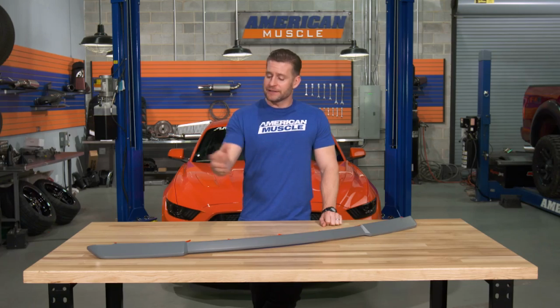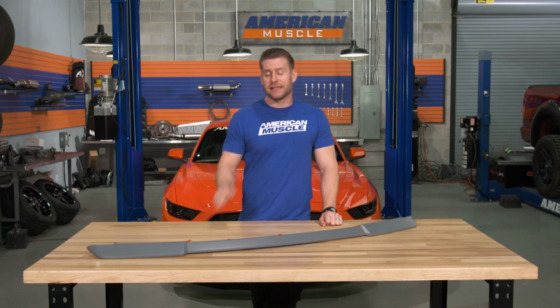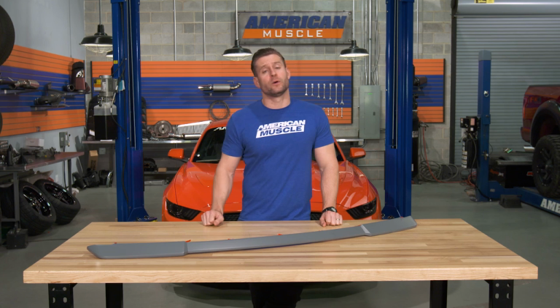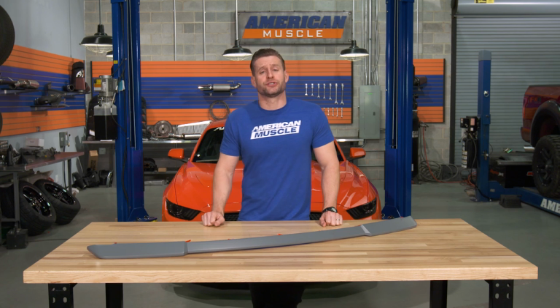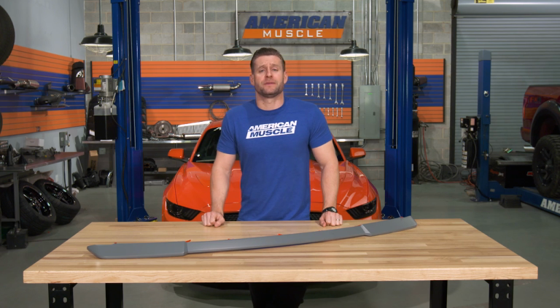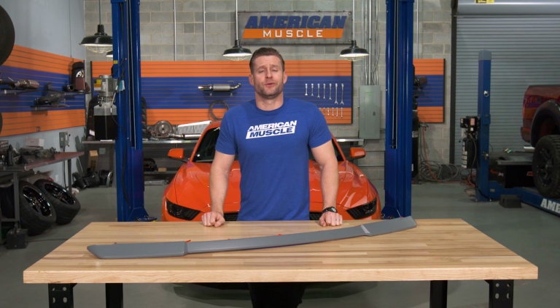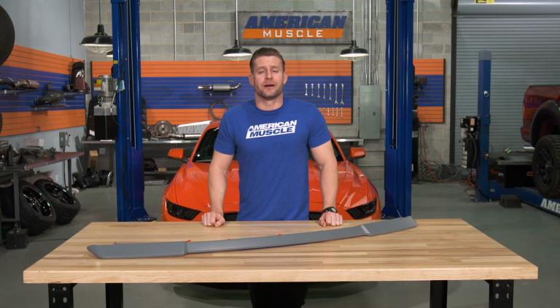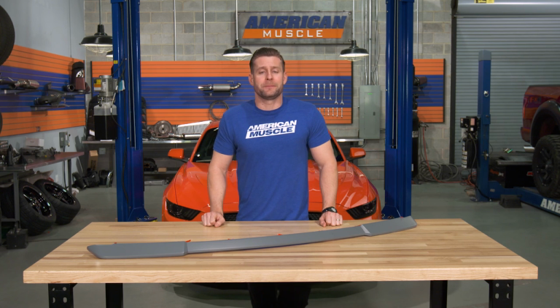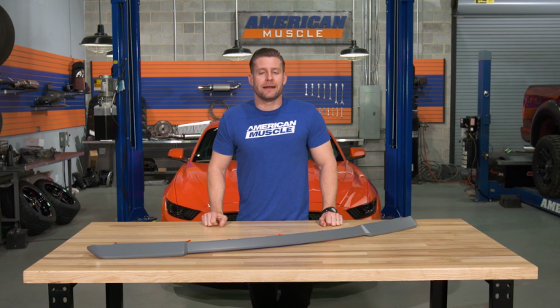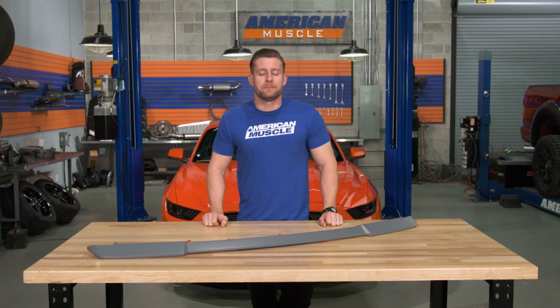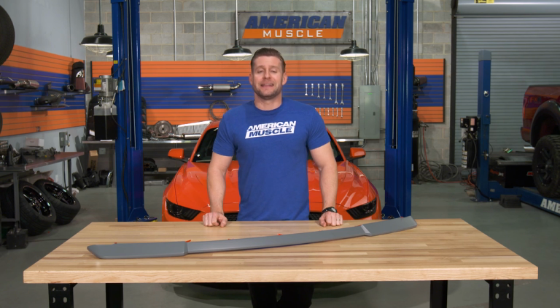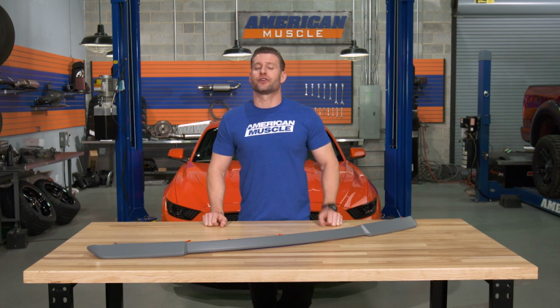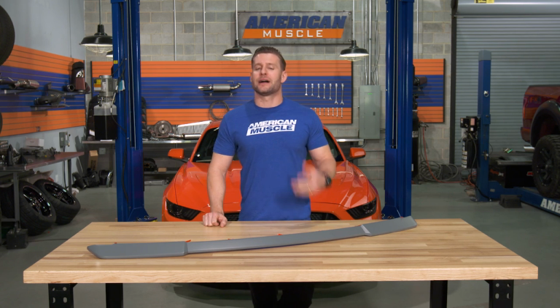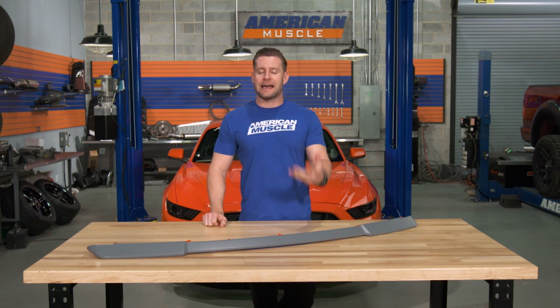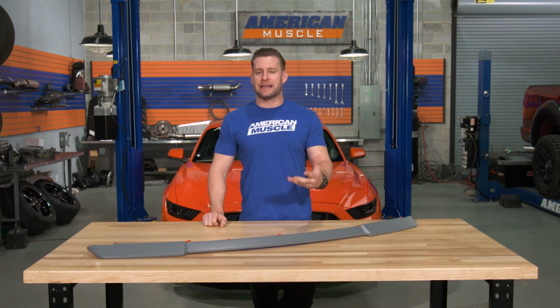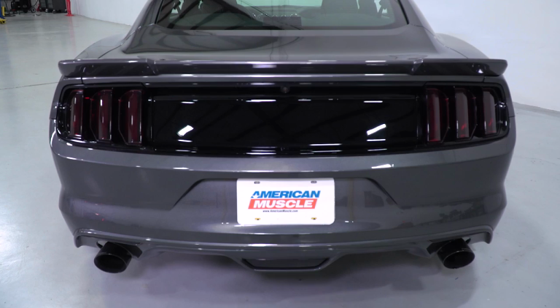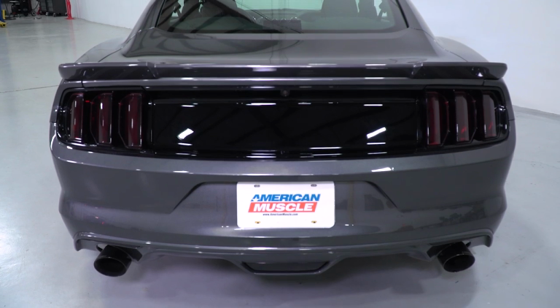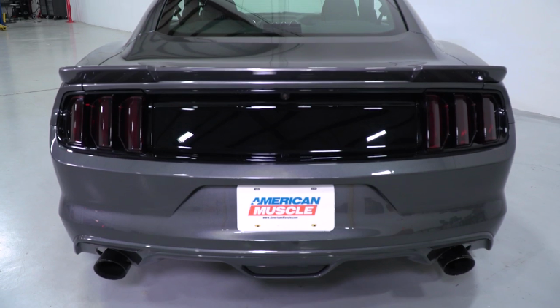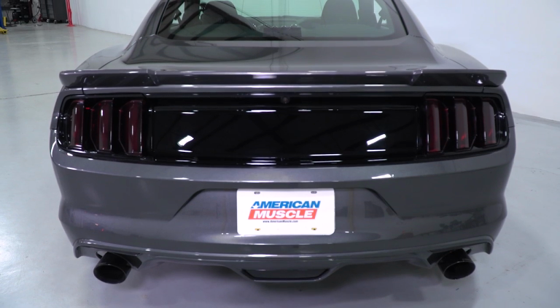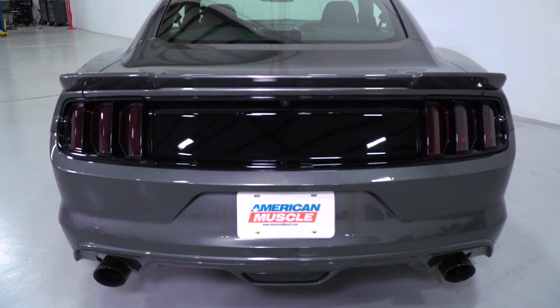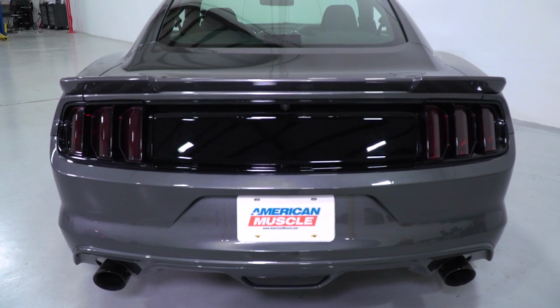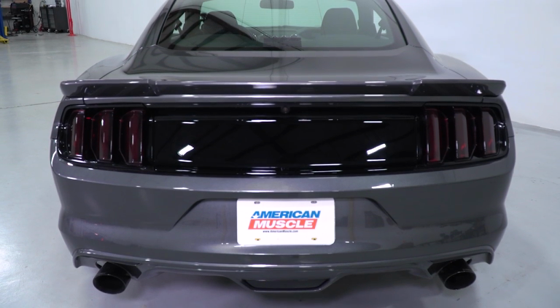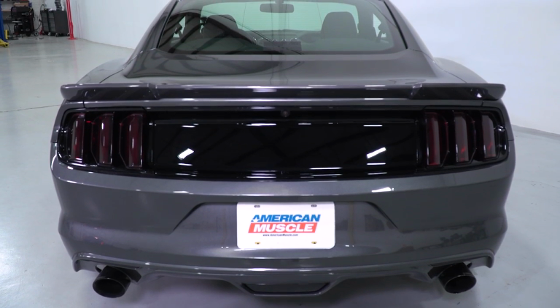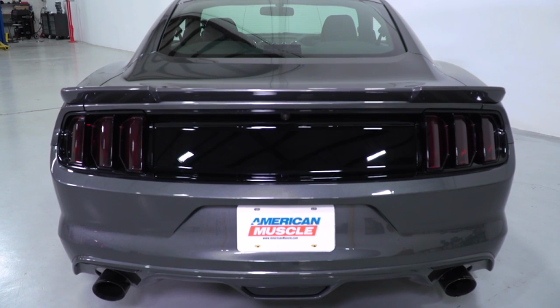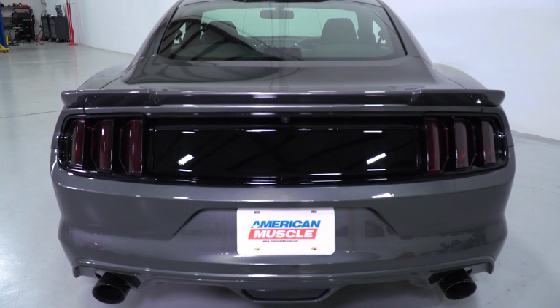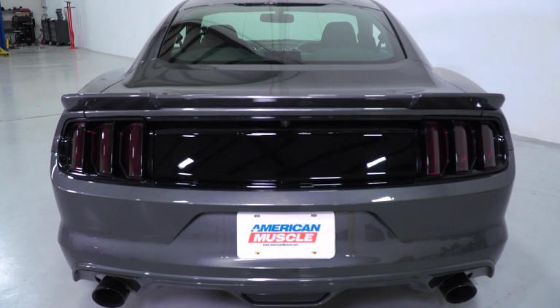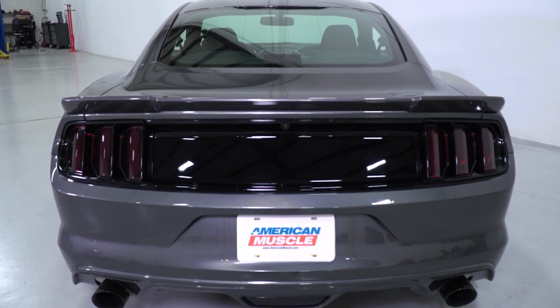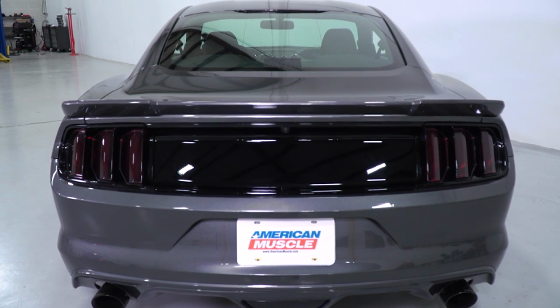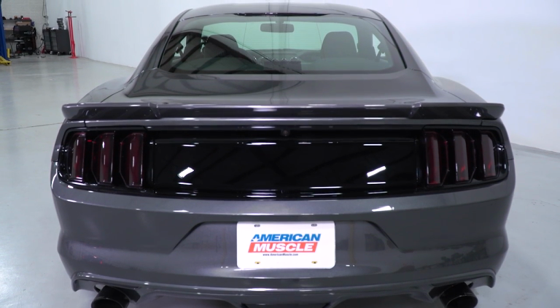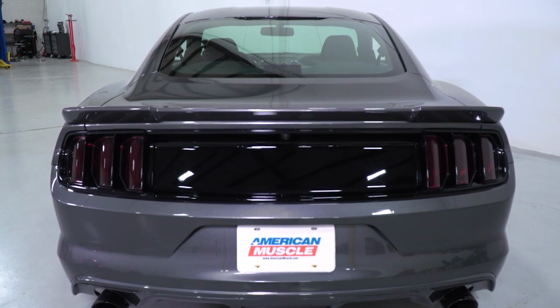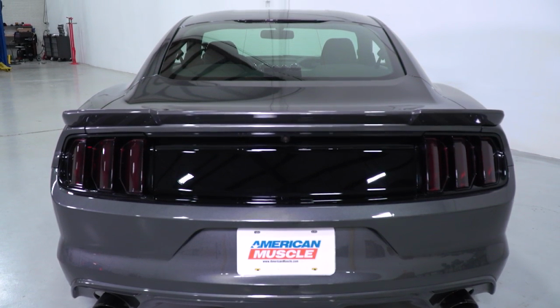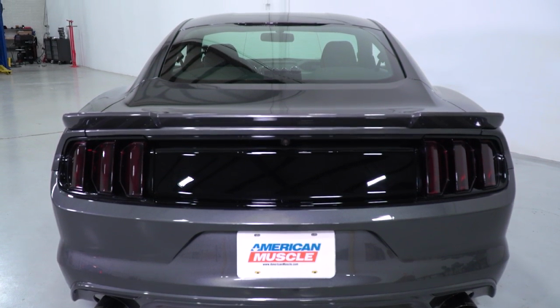First and foremost, if you already have a factory spoiler installed onto your 2015 or newer Mustang, this might not be the best option because it will not cover those holes left by the factory spoiler. Instead, this is gonna be a great choice for owners who have a spoiler-less car from the factory. Keep in mind this thing will ship to you unpainted, meaning you're gonna have to have it color-matched to your ride, unlike our next spoiler option.